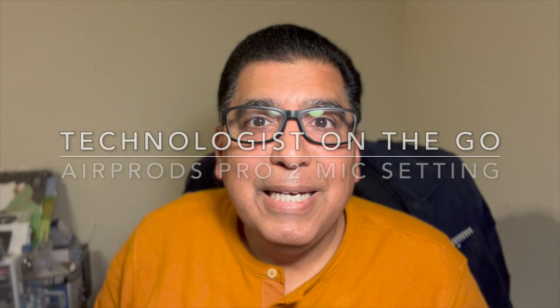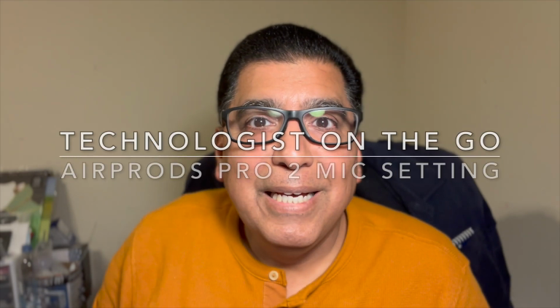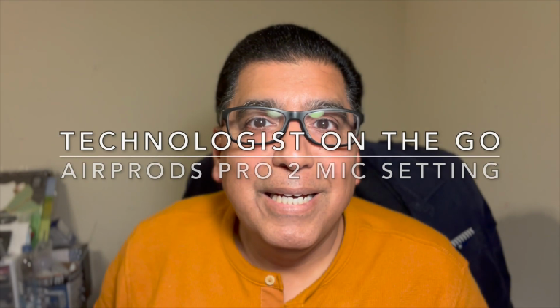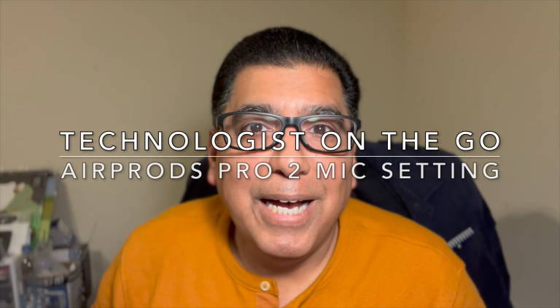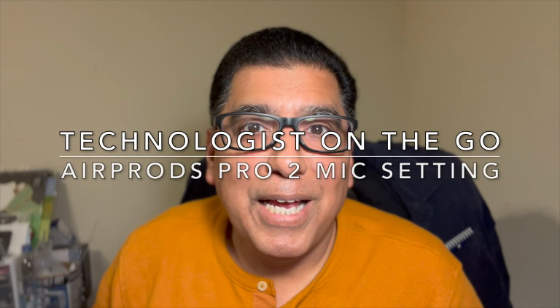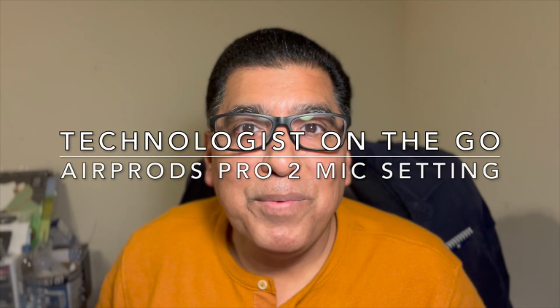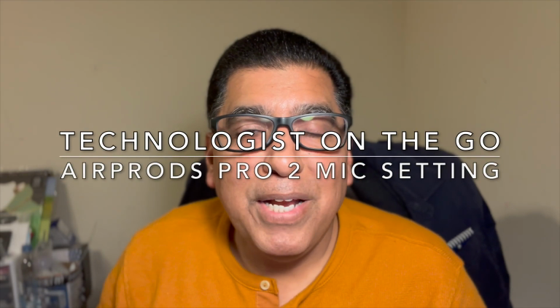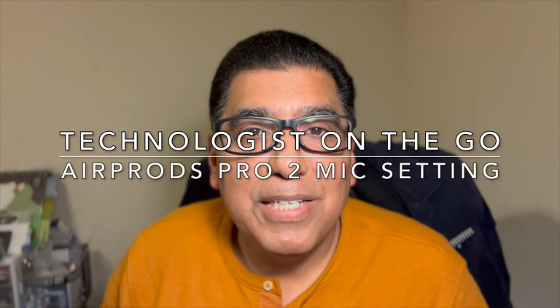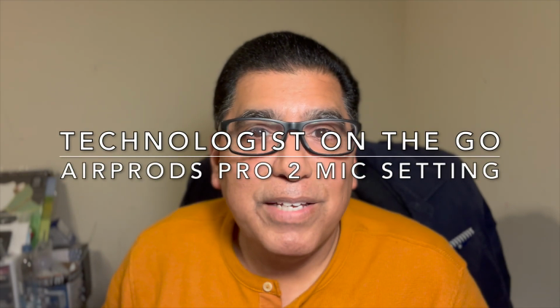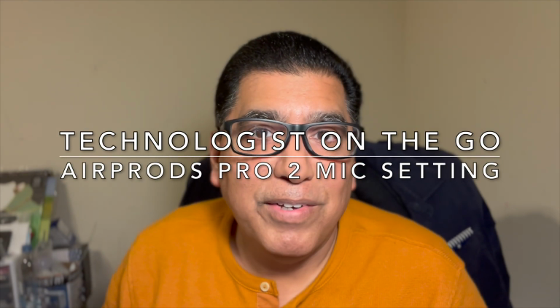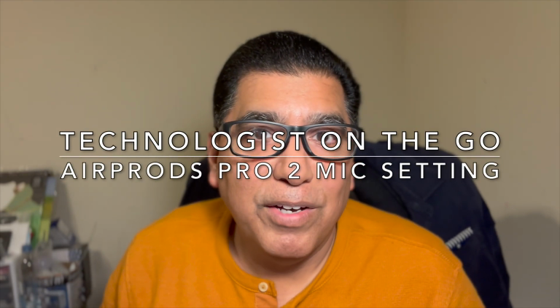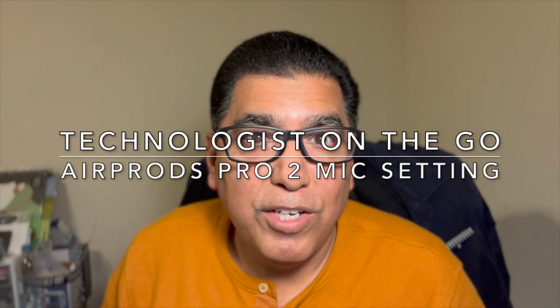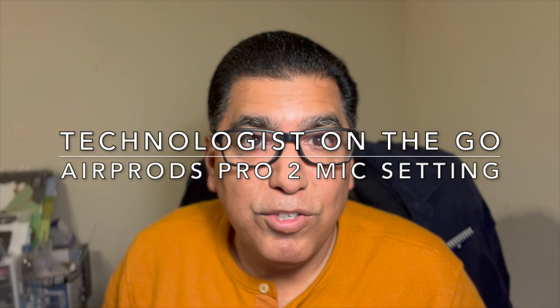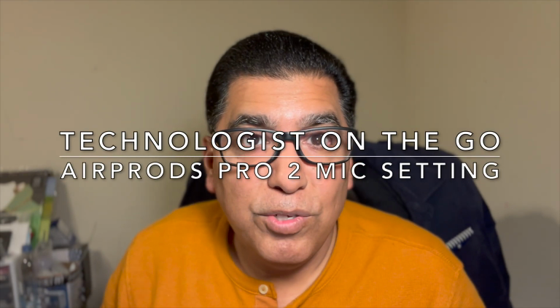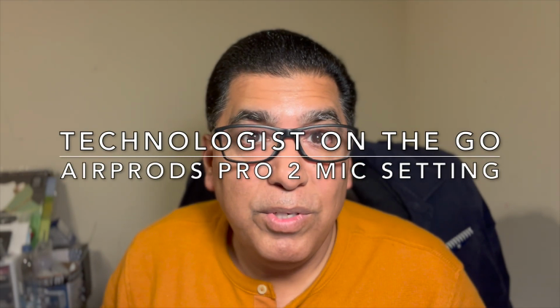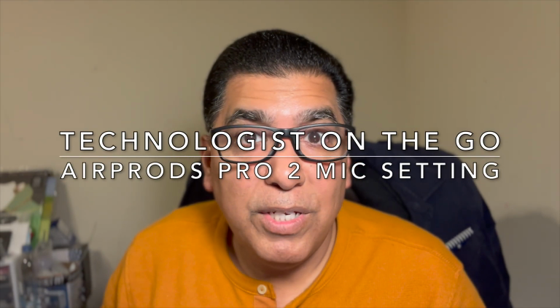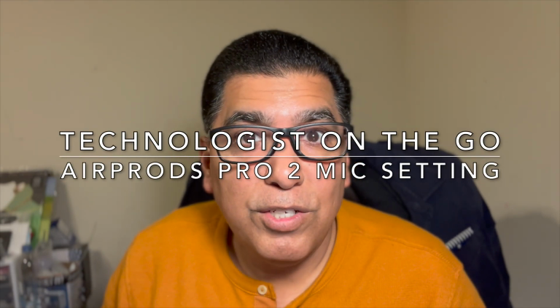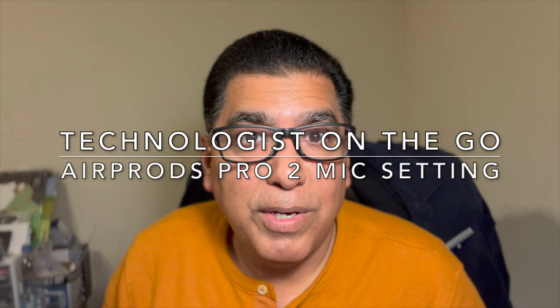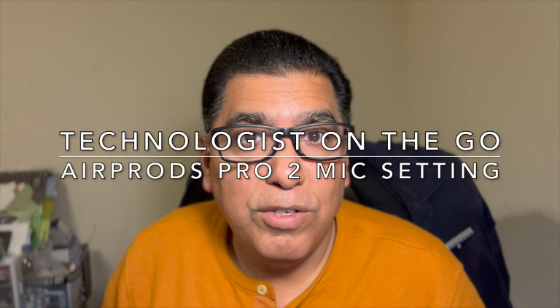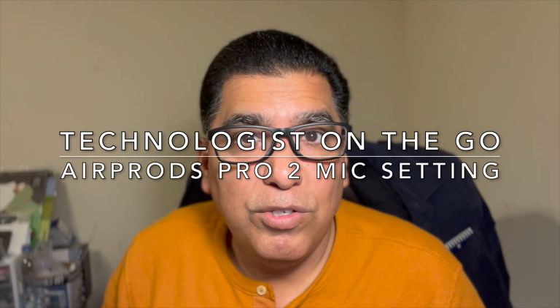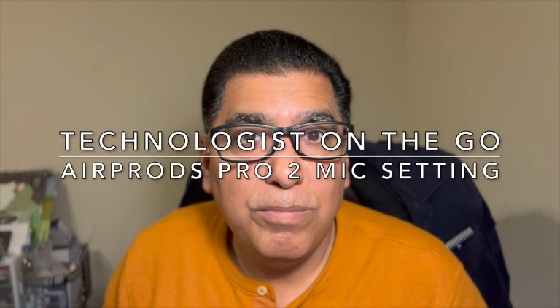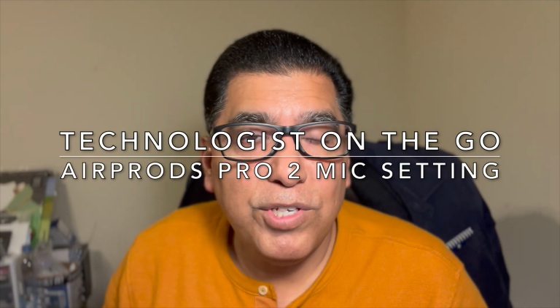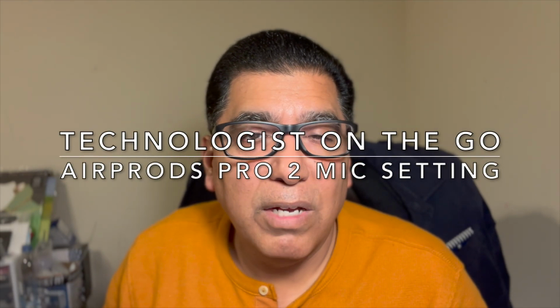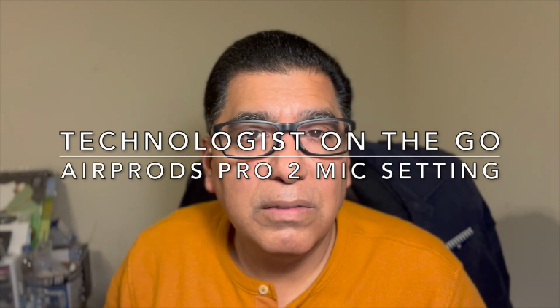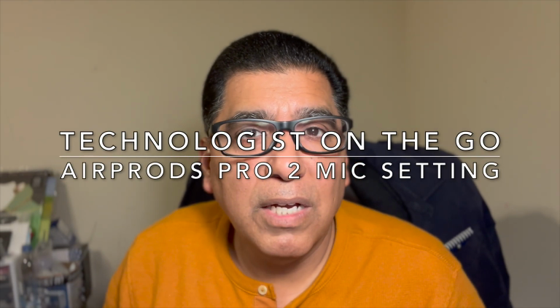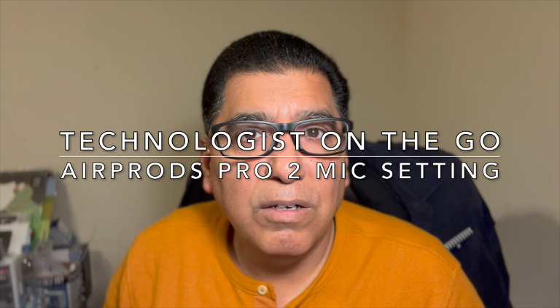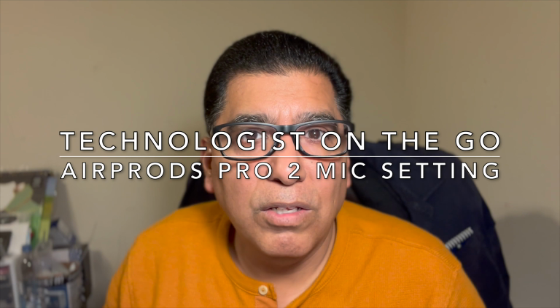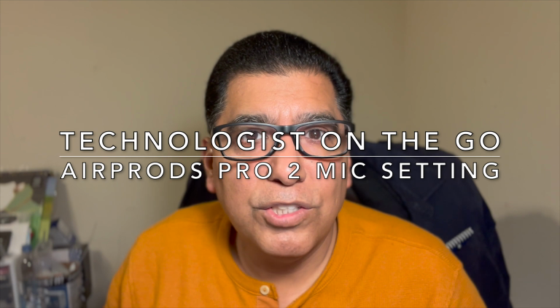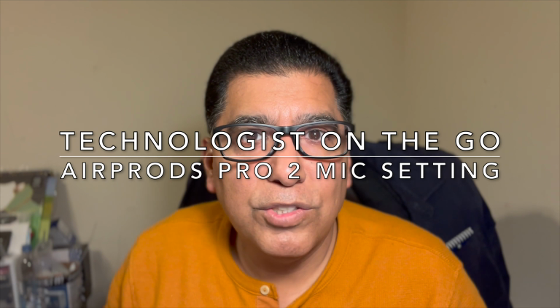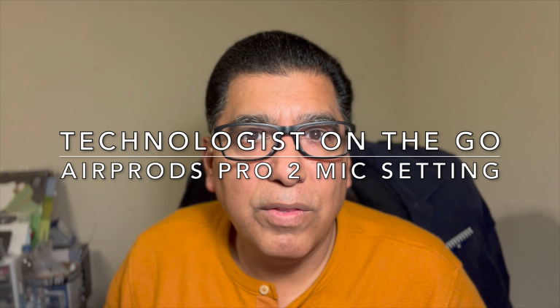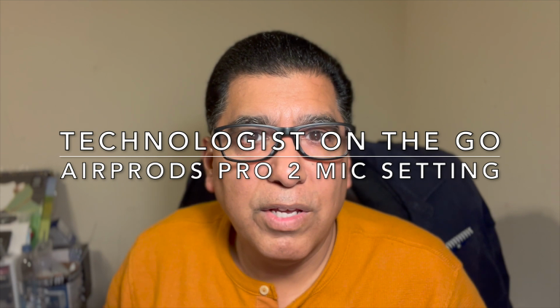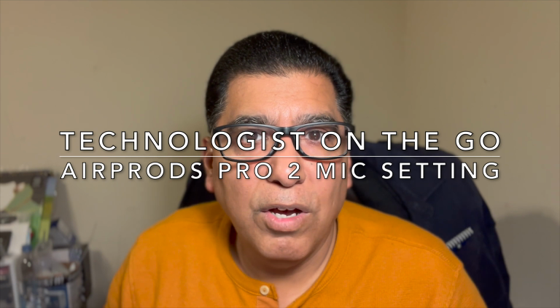Hi, I'm Rene Esquivel, and you're tuned into my YouTube channel, Technologist on the Go.